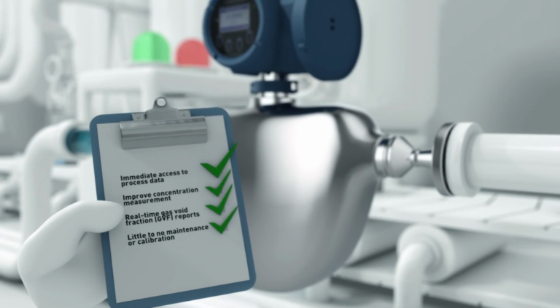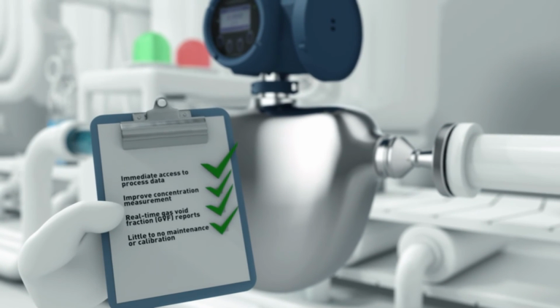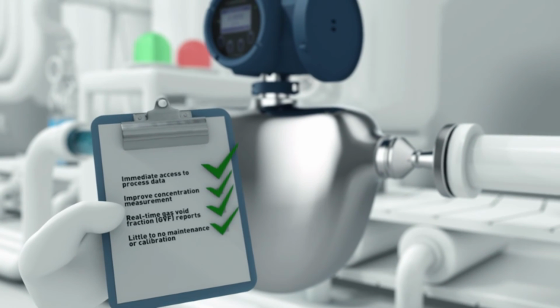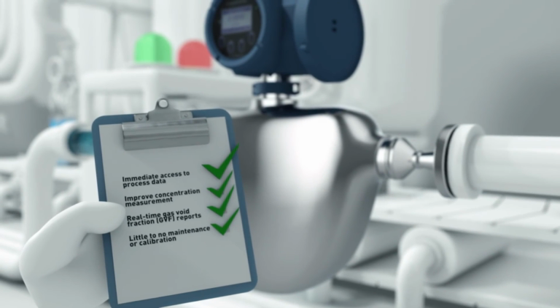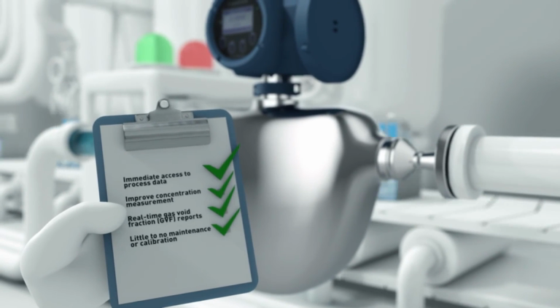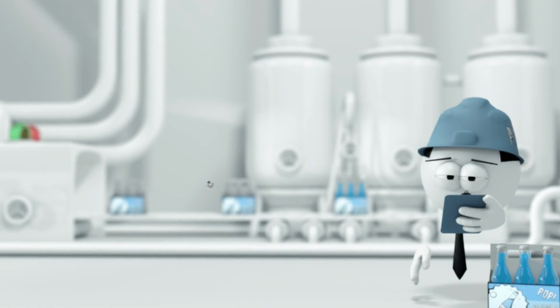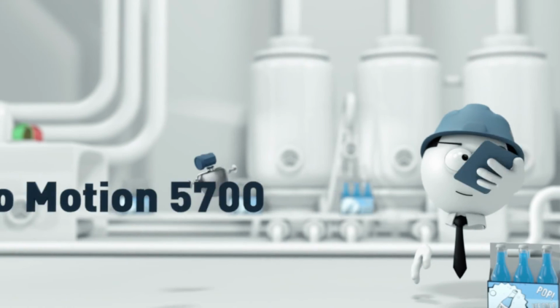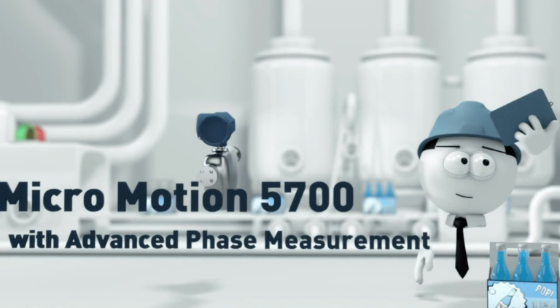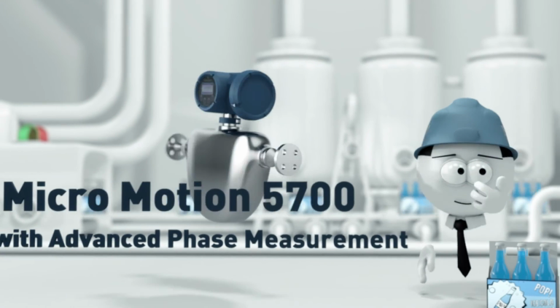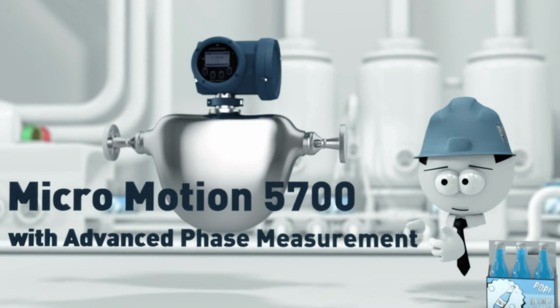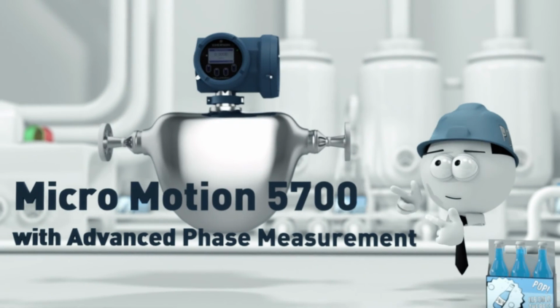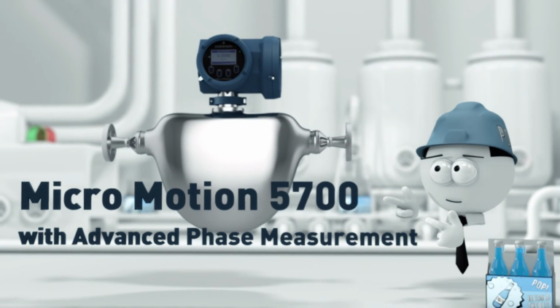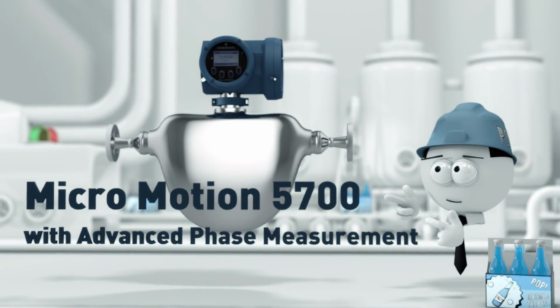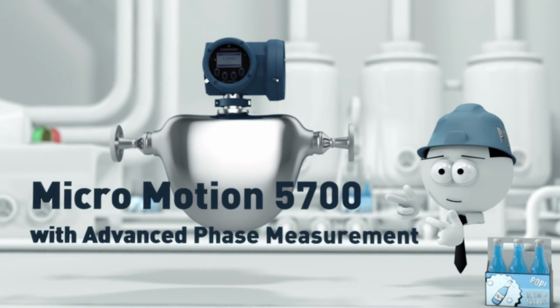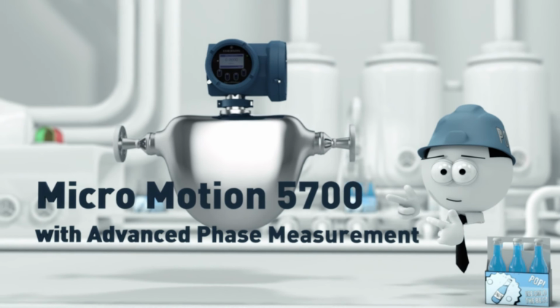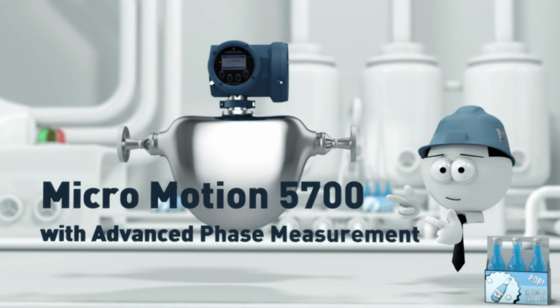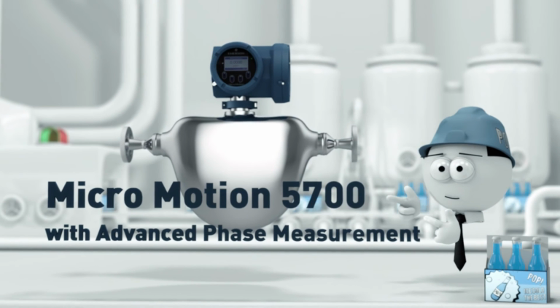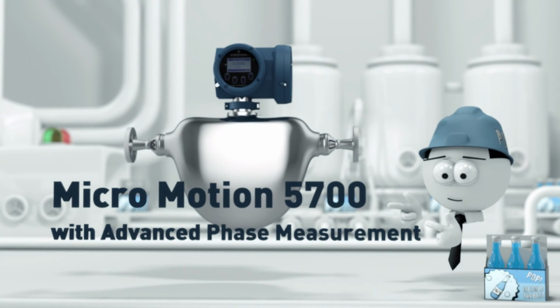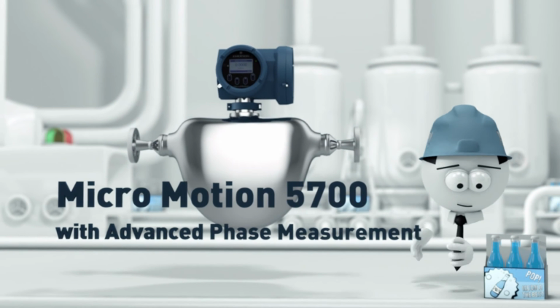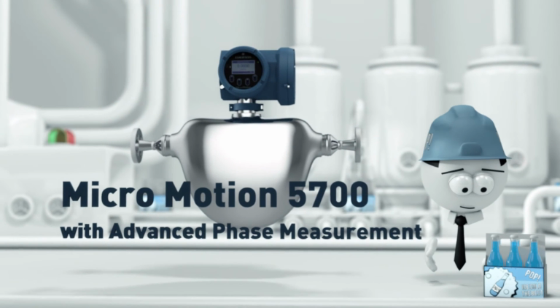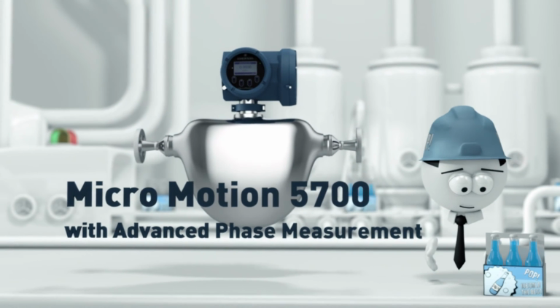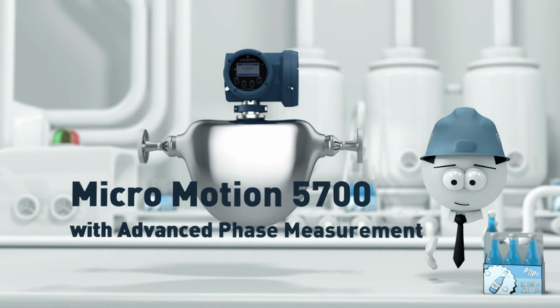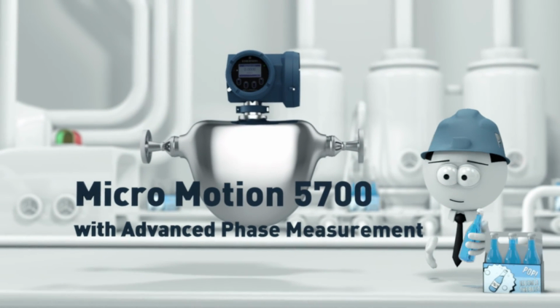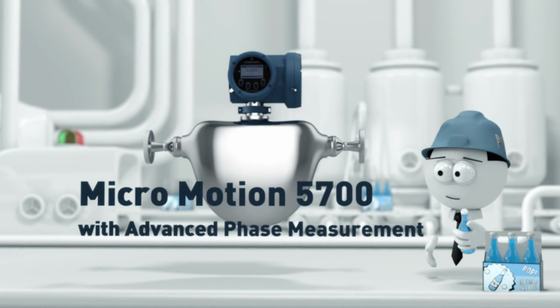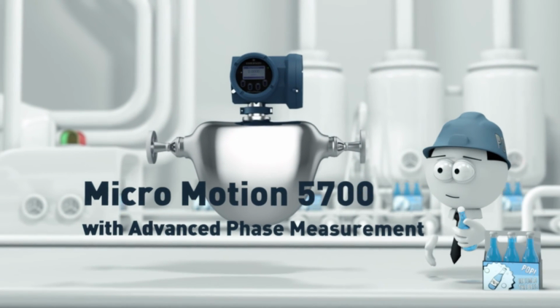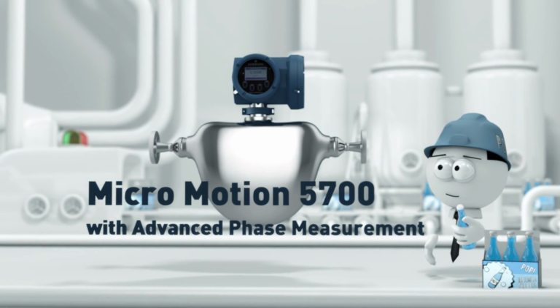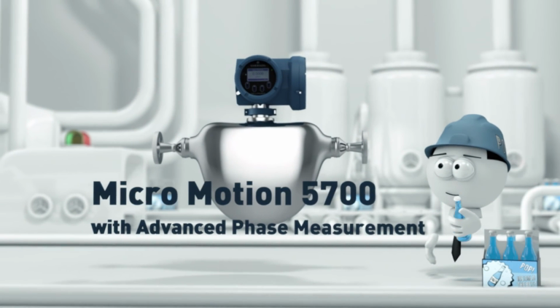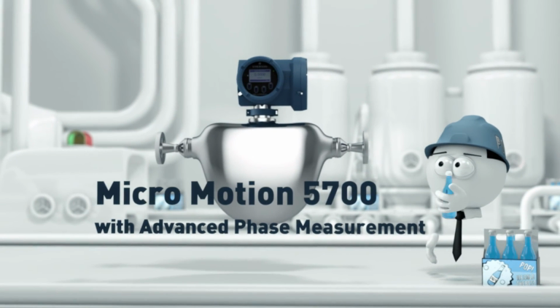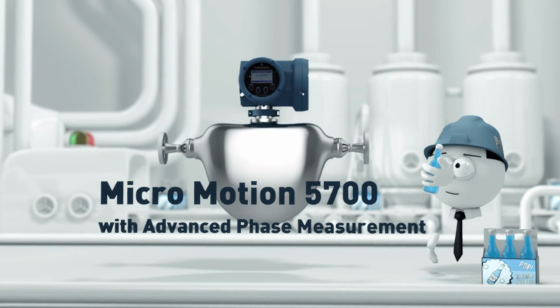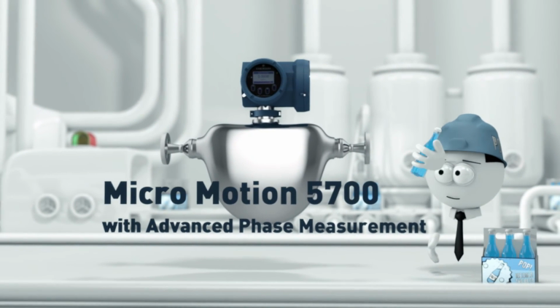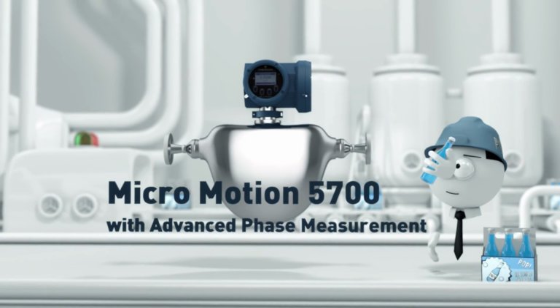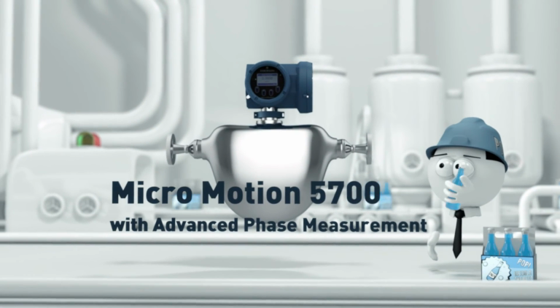The Micromotion 5700 with advanced phase measurement. Enjoy the sweet taste of successful measurement.